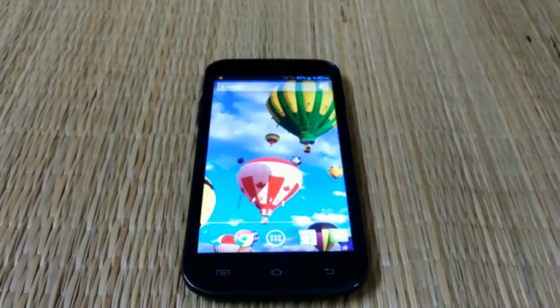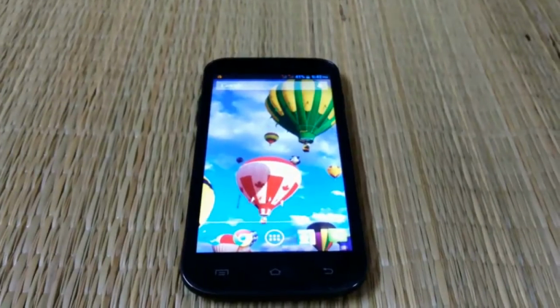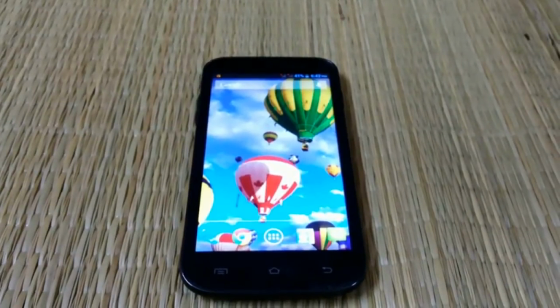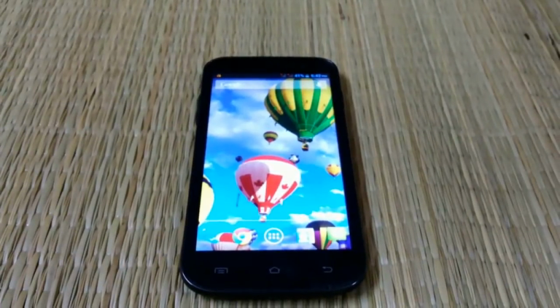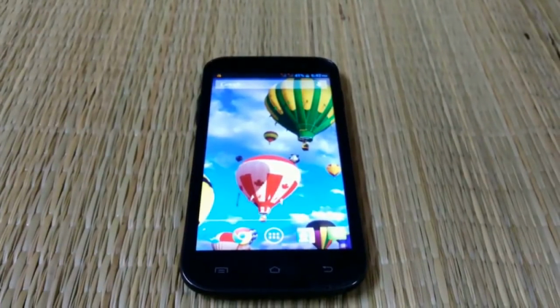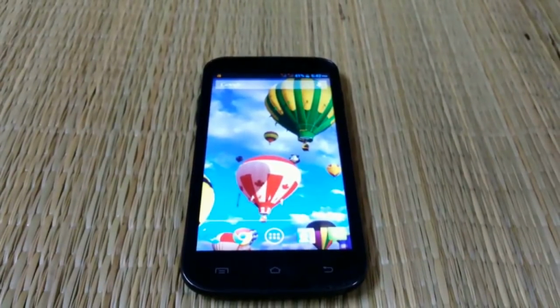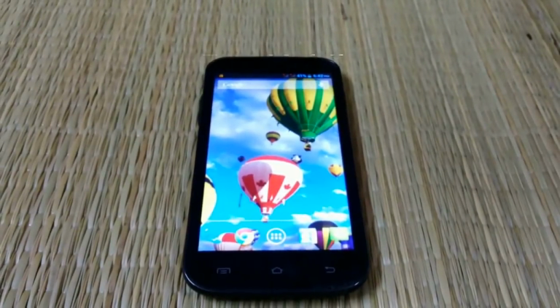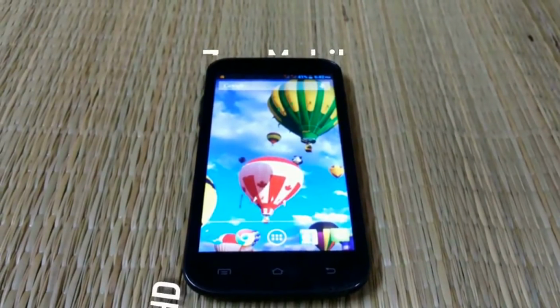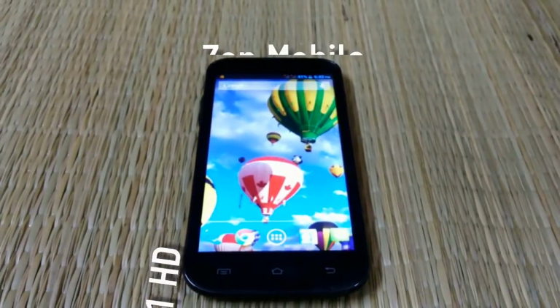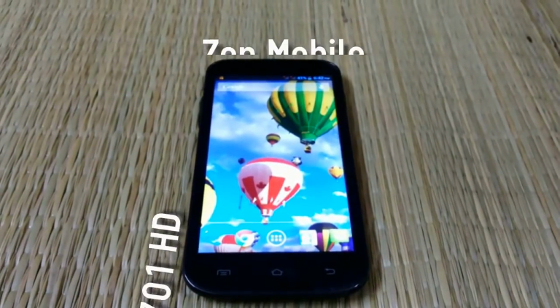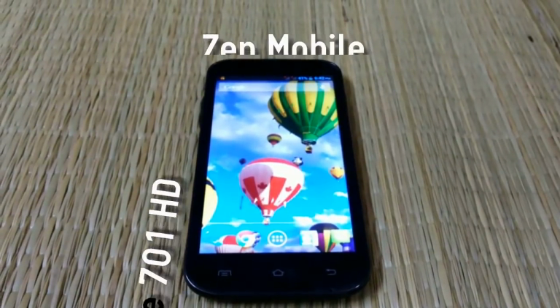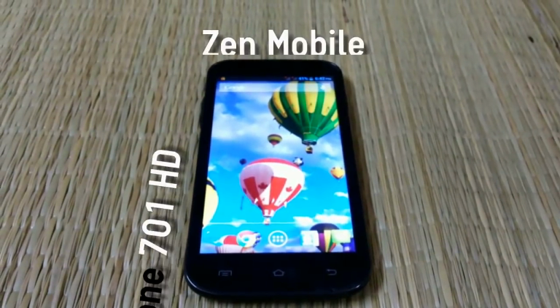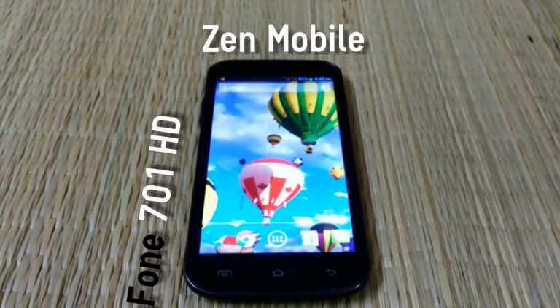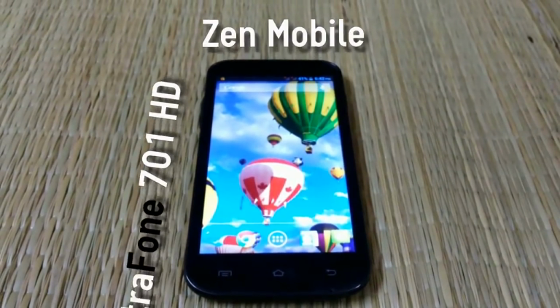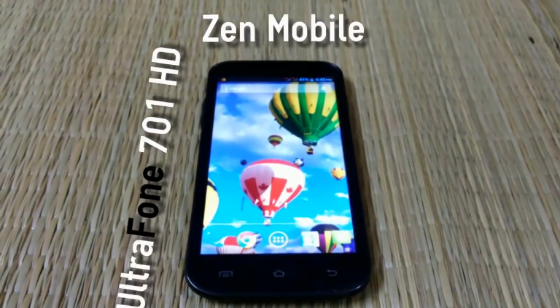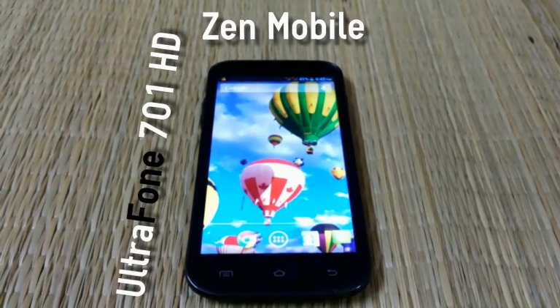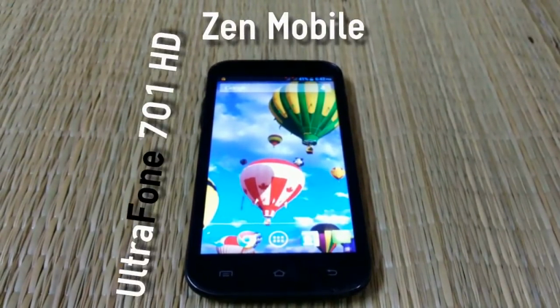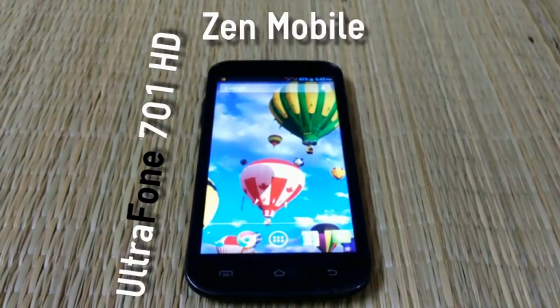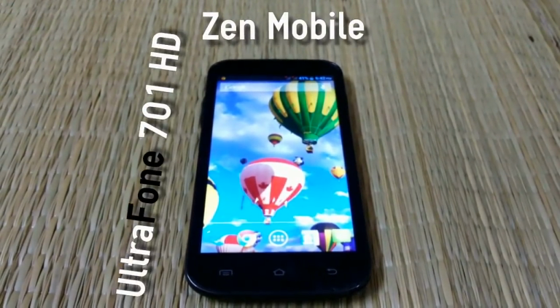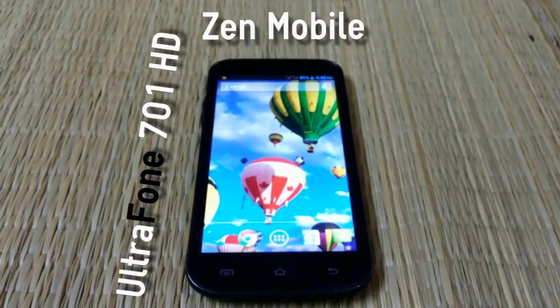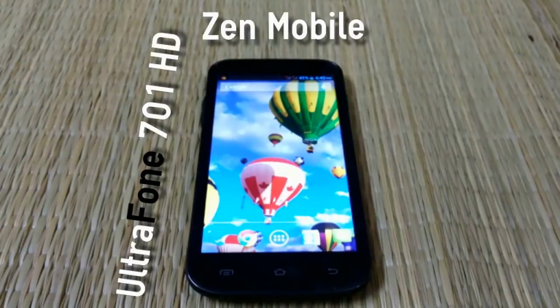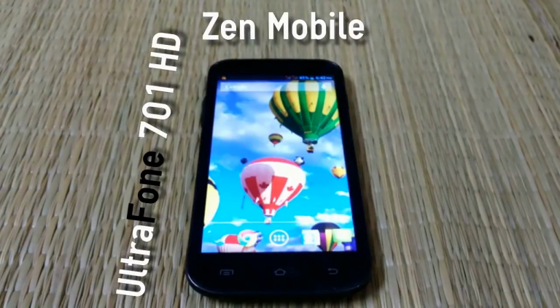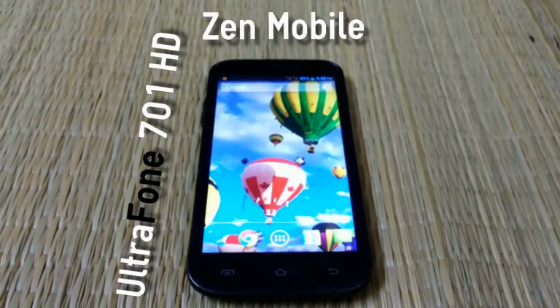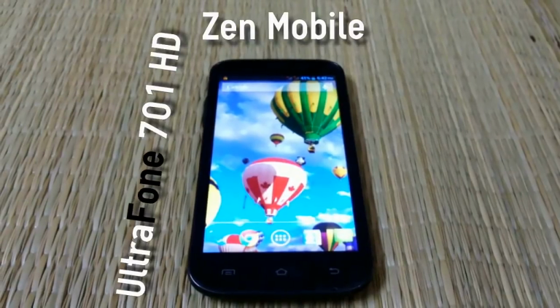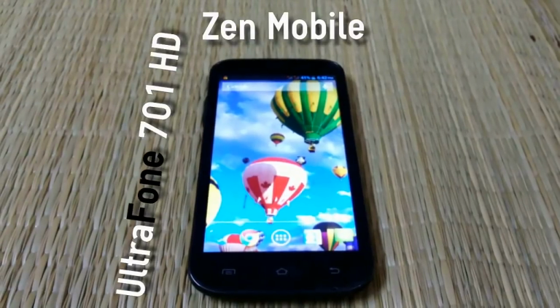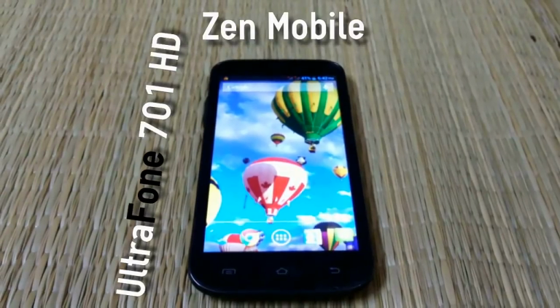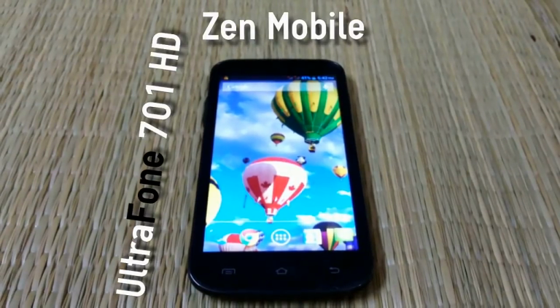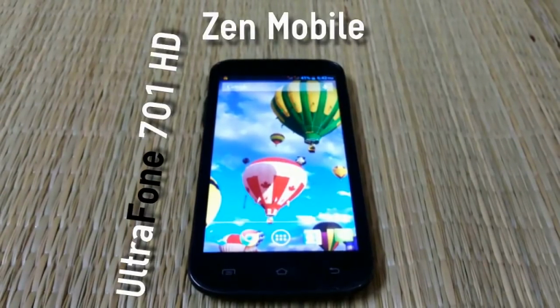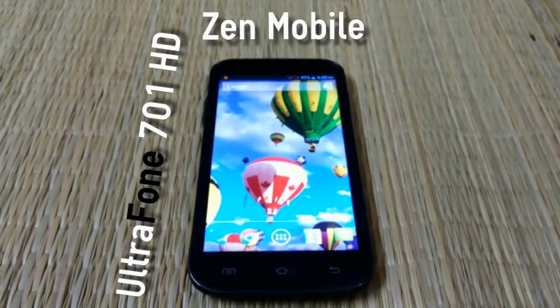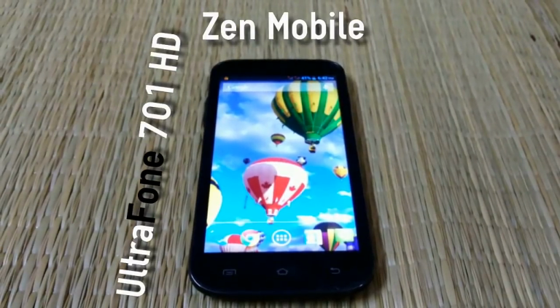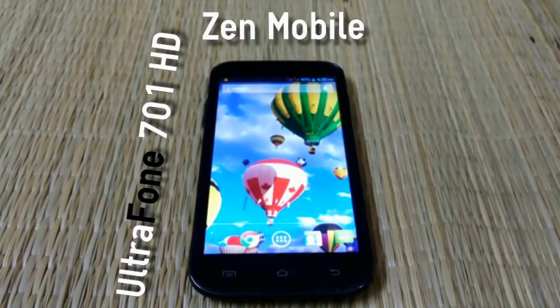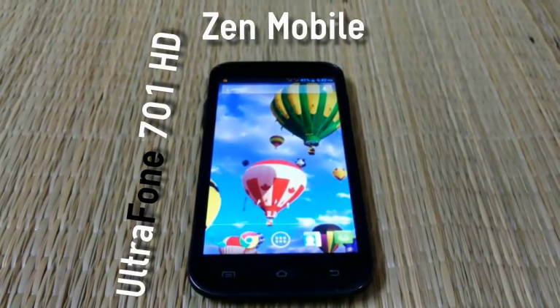Hi guys, this is Hans Gogia from Installer Not and we have the Zenmobiles Ultrafone 701 HD with us.